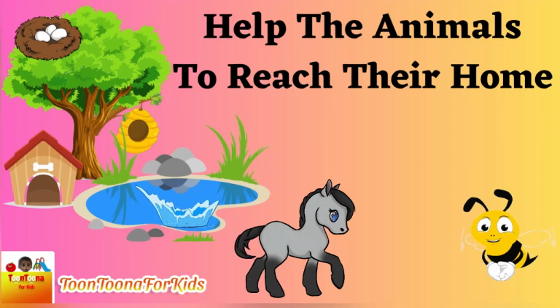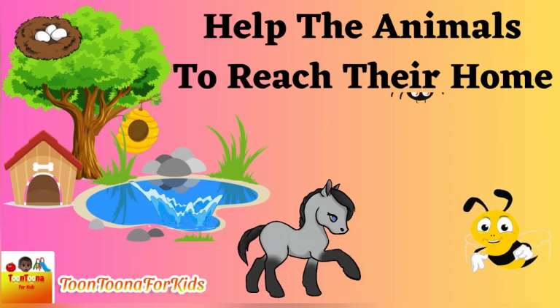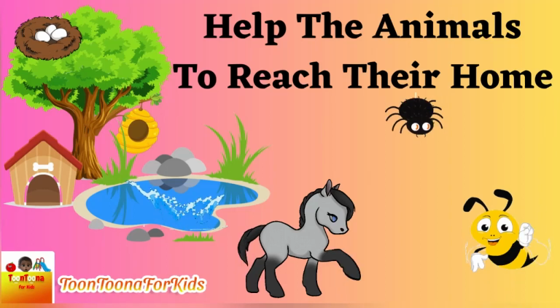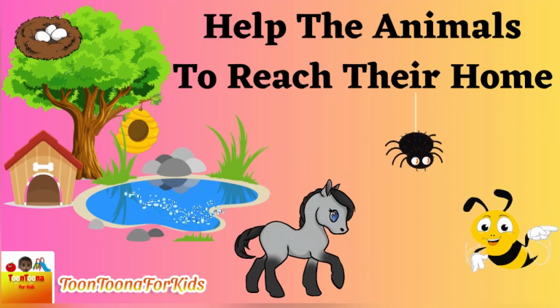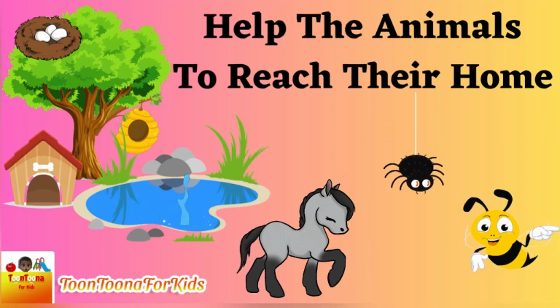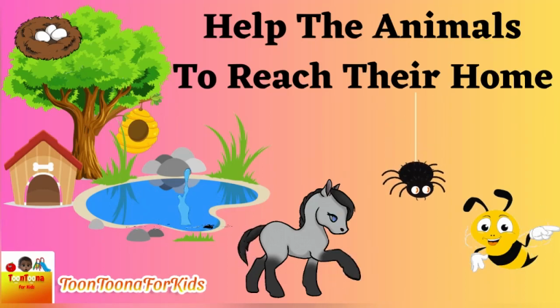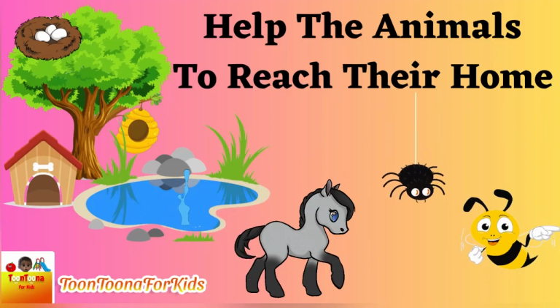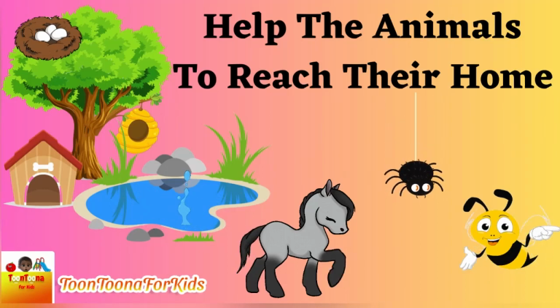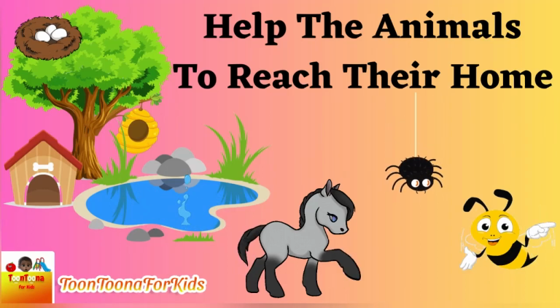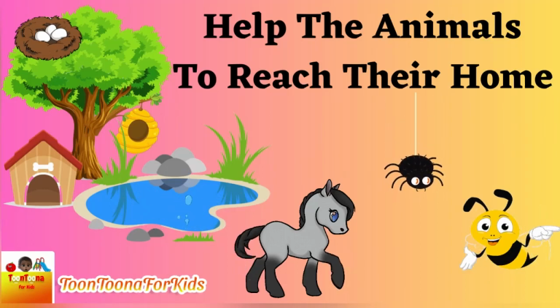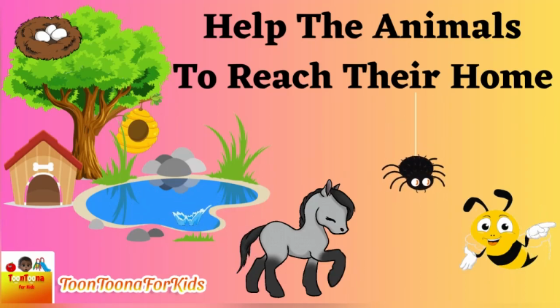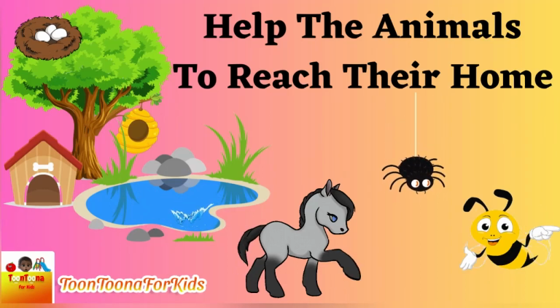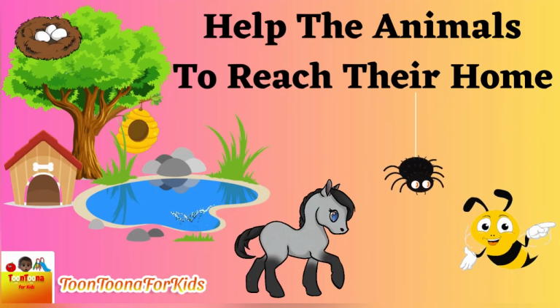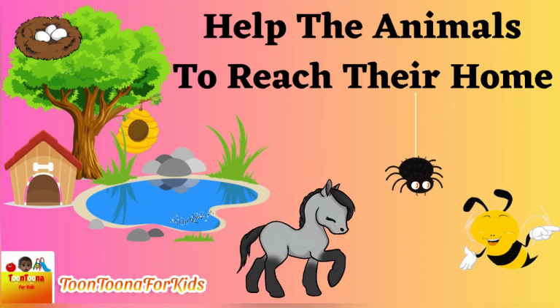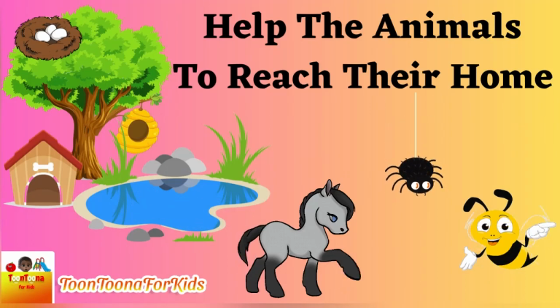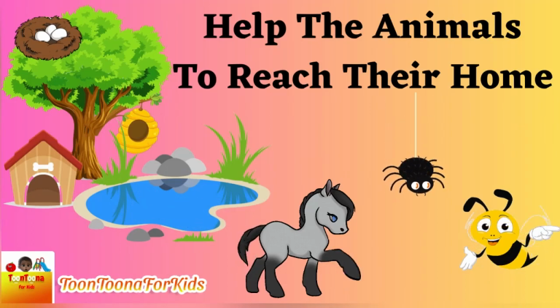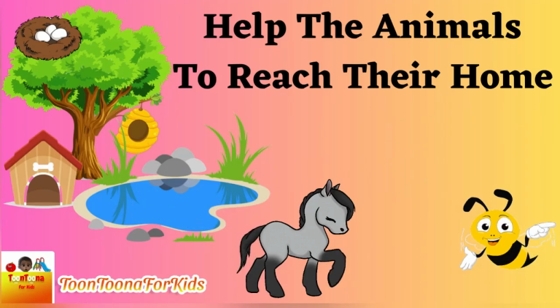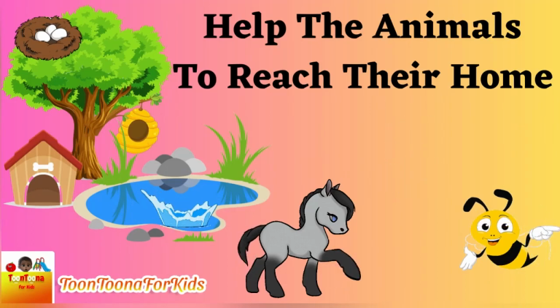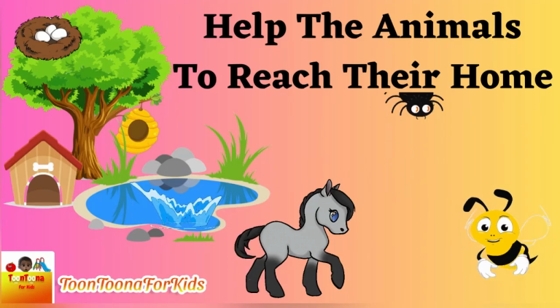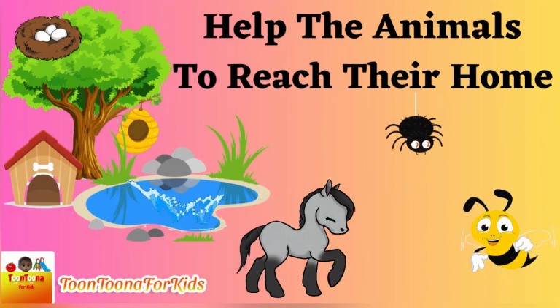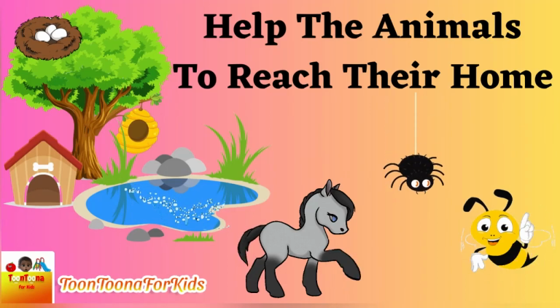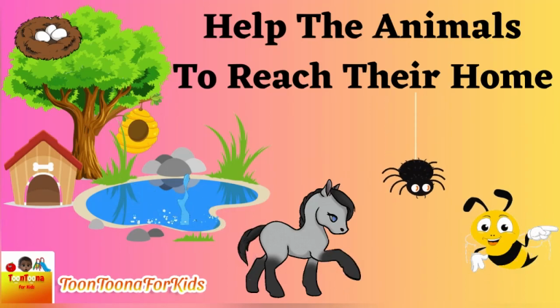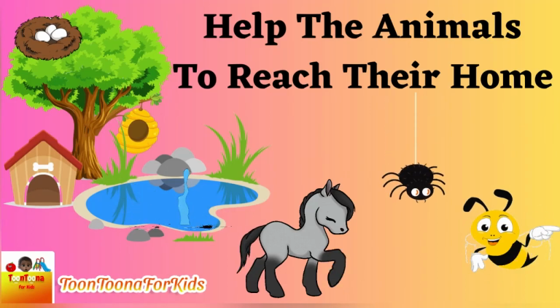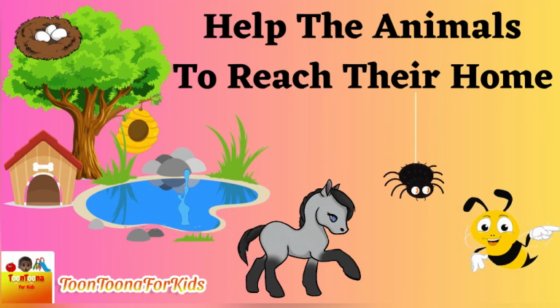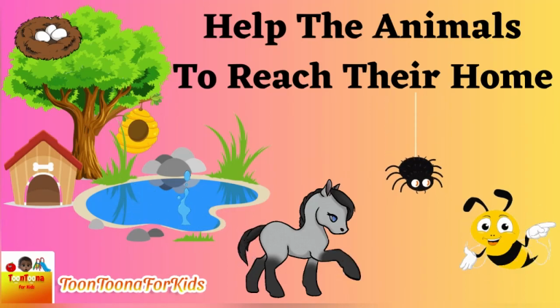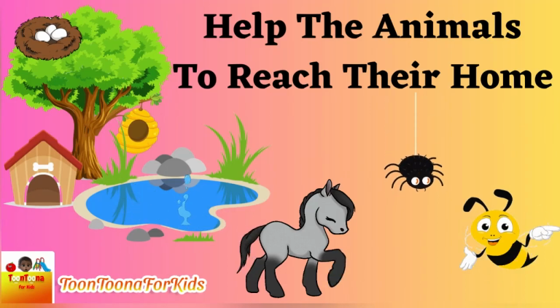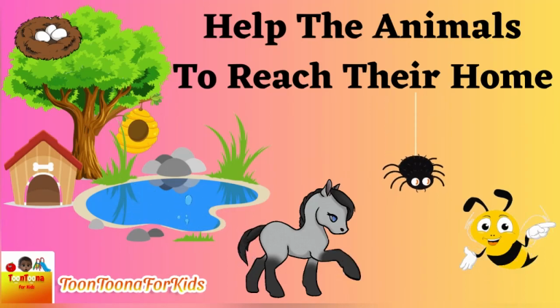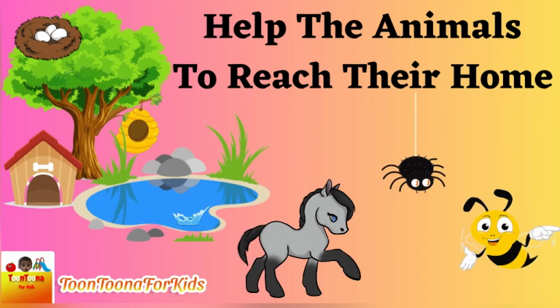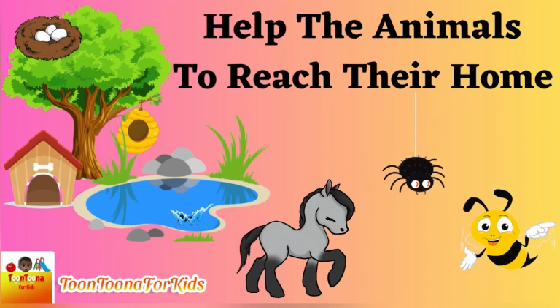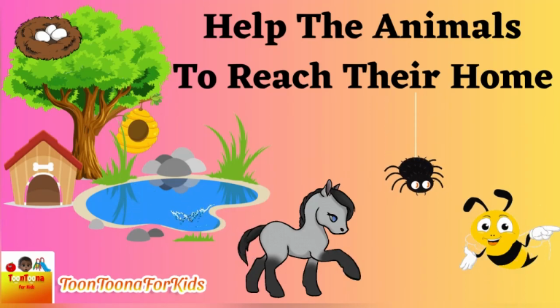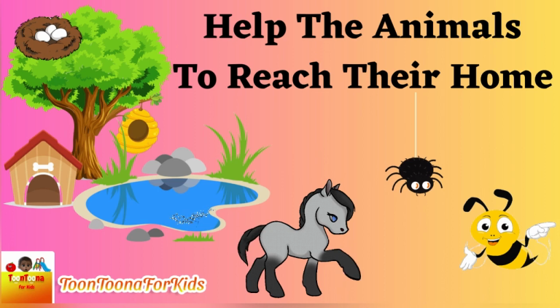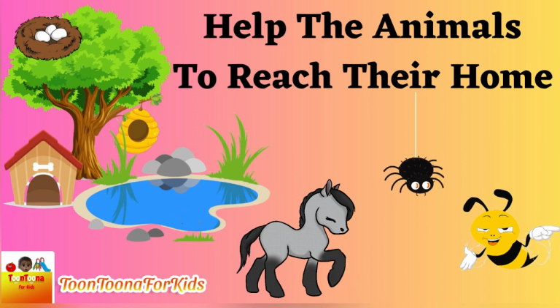Hey kids, let's help the animals reach their home.